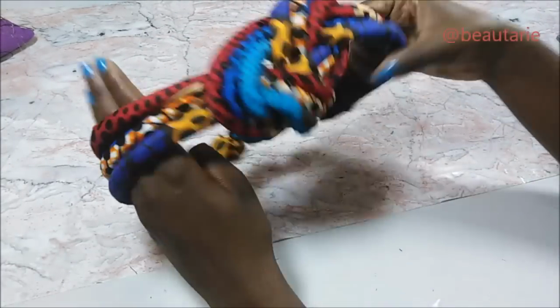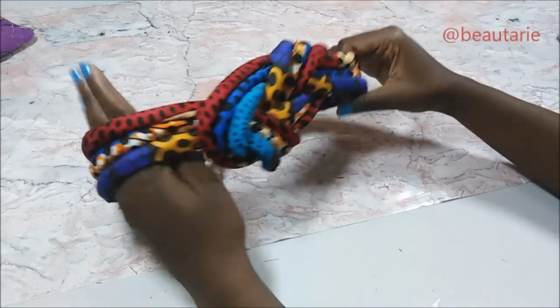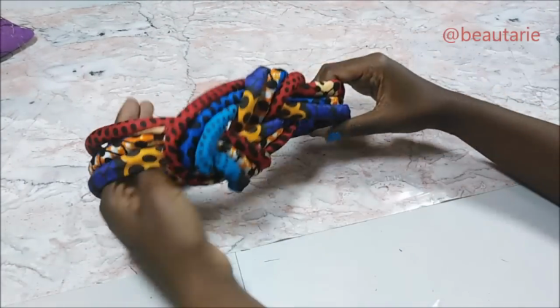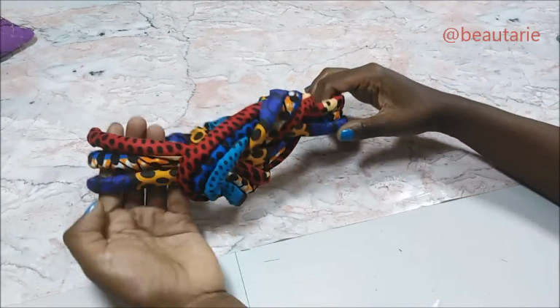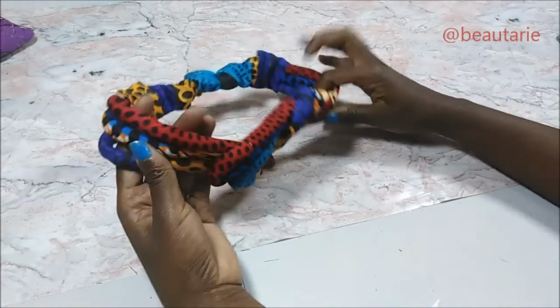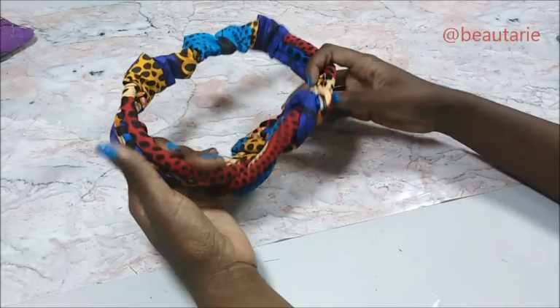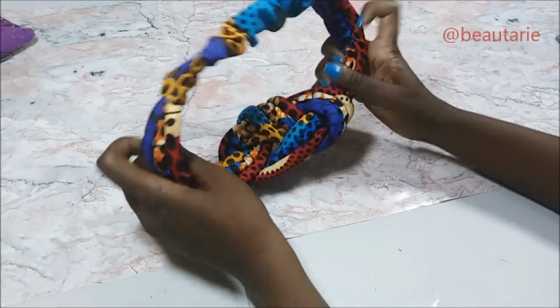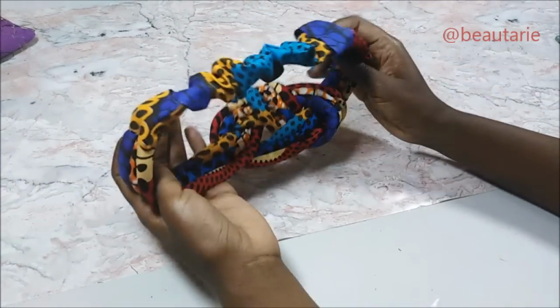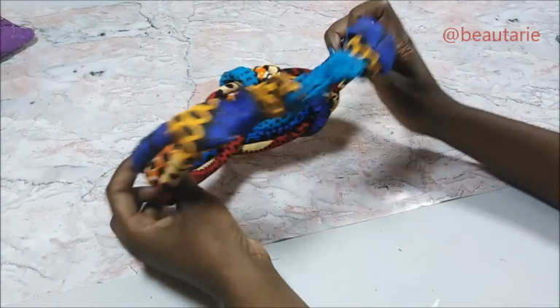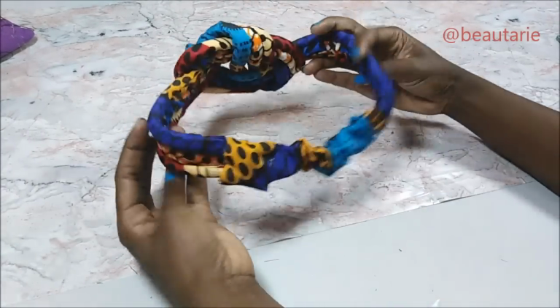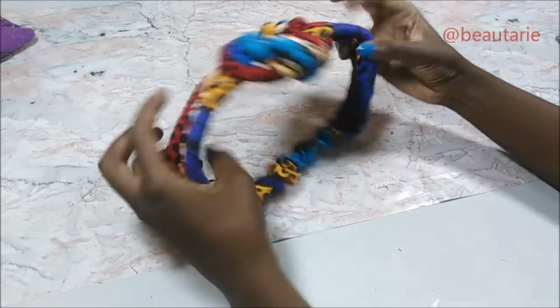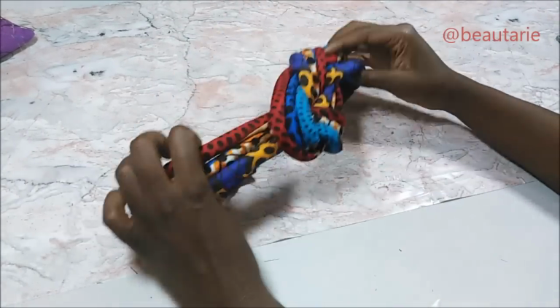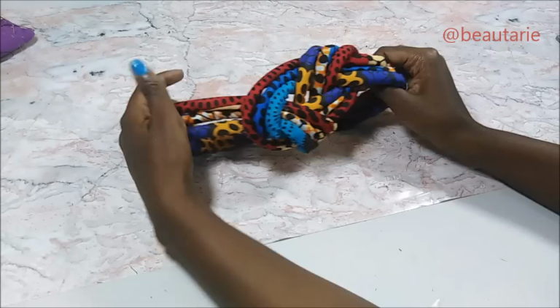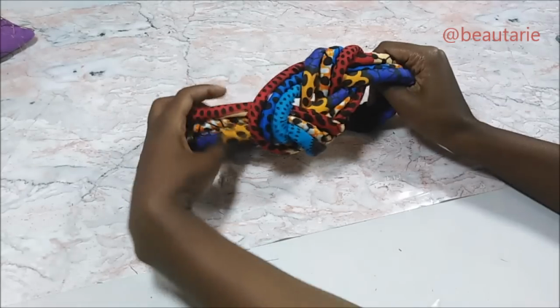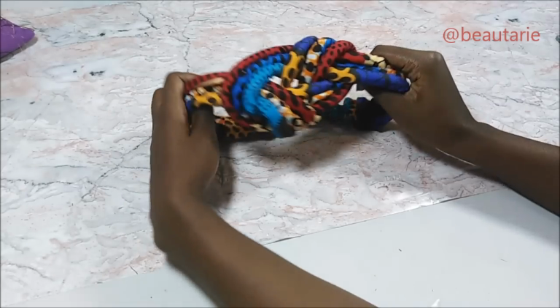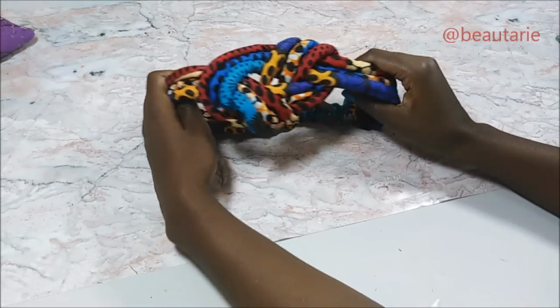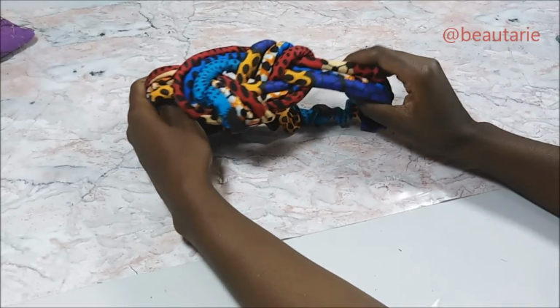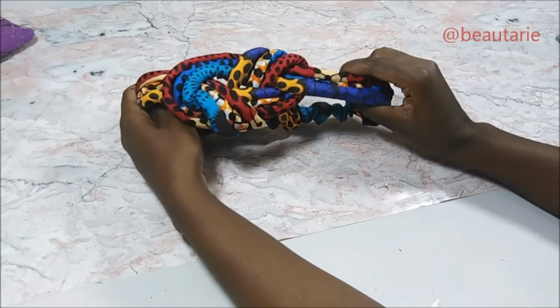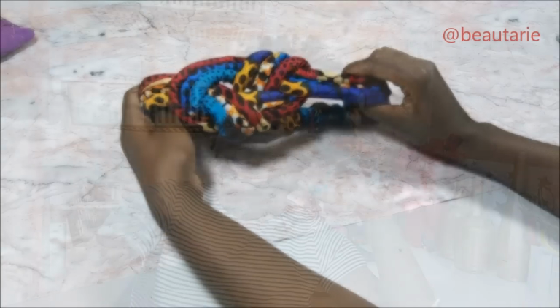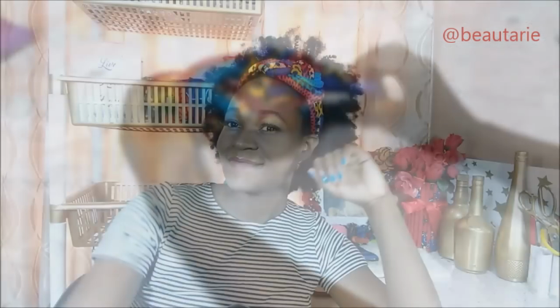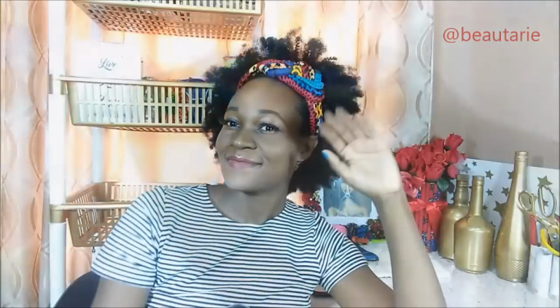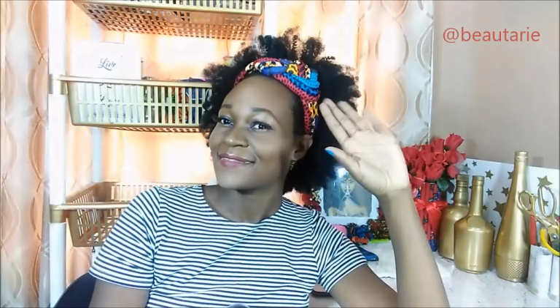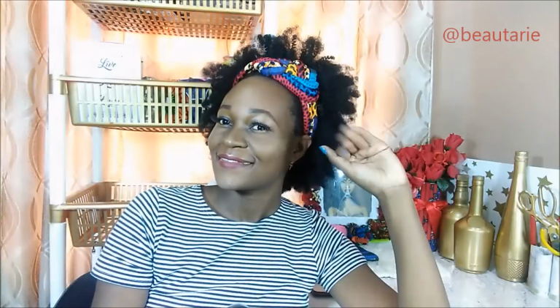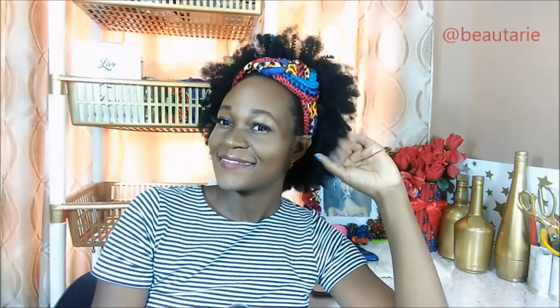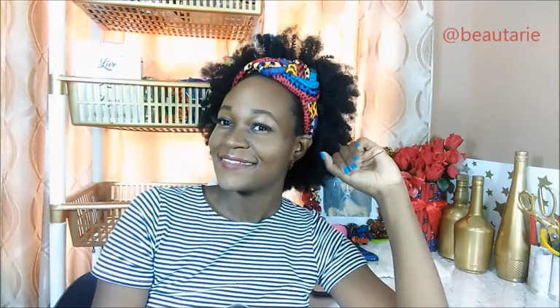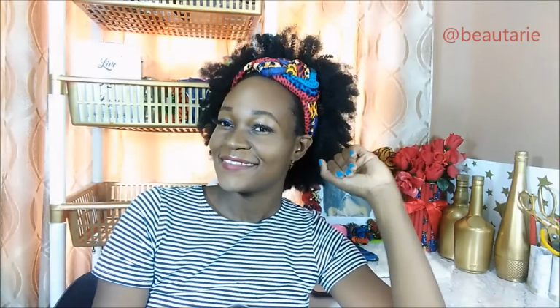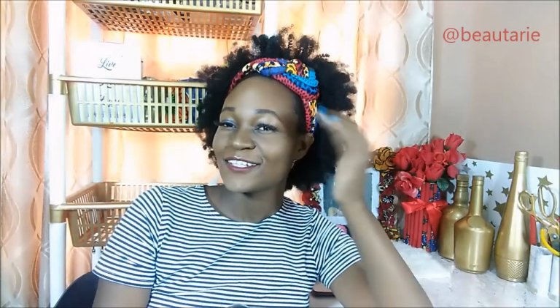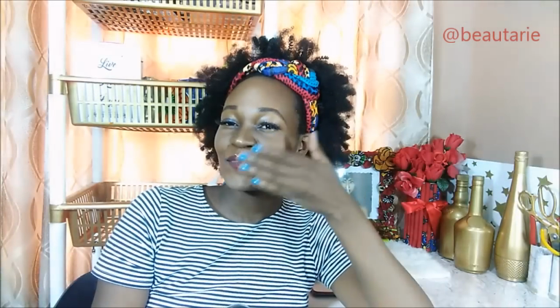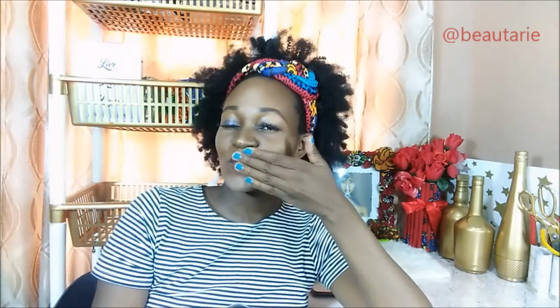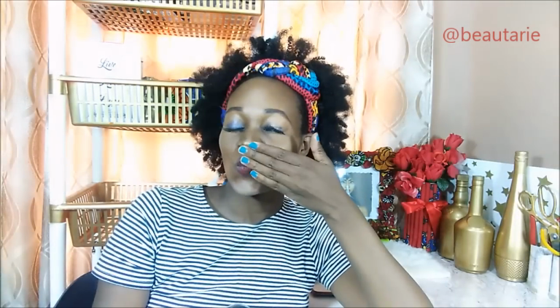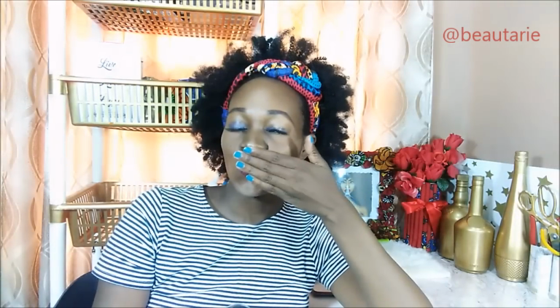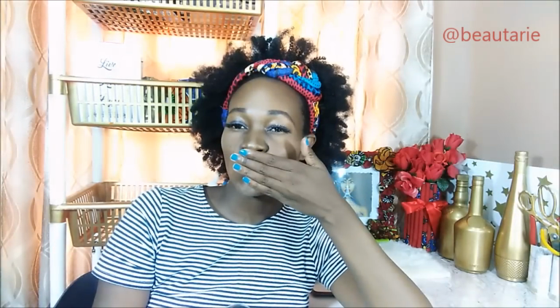That is the end product, and that is how it looks like.